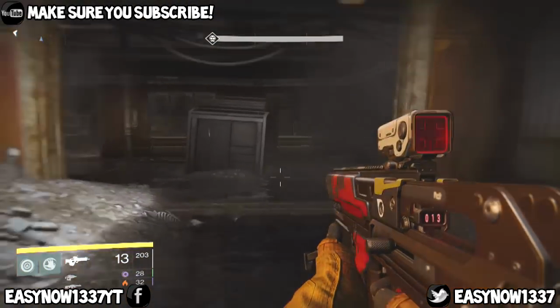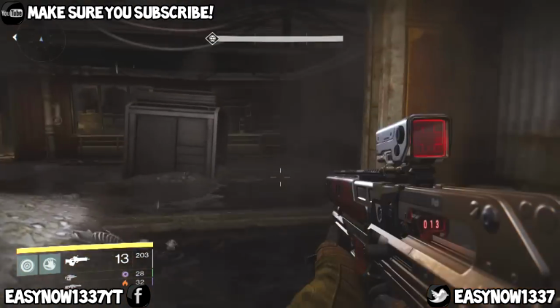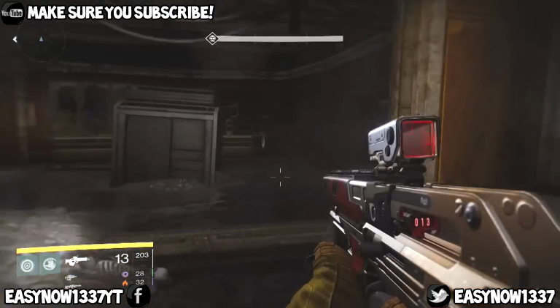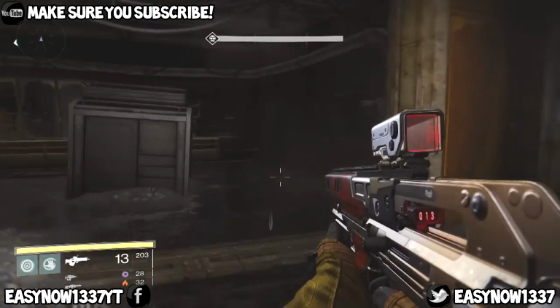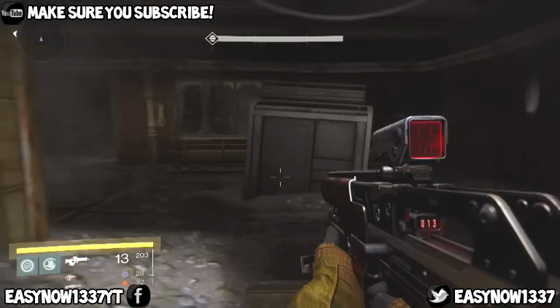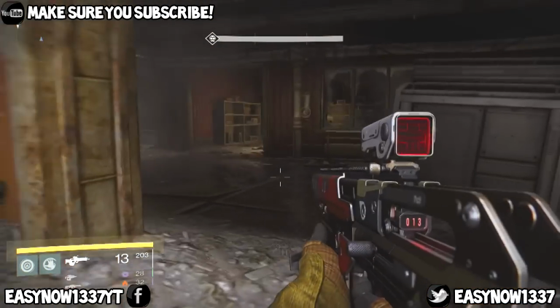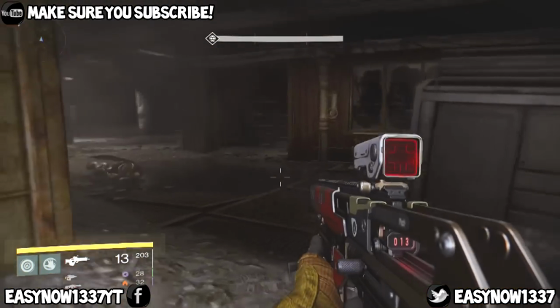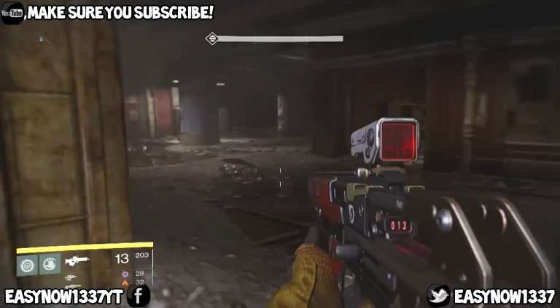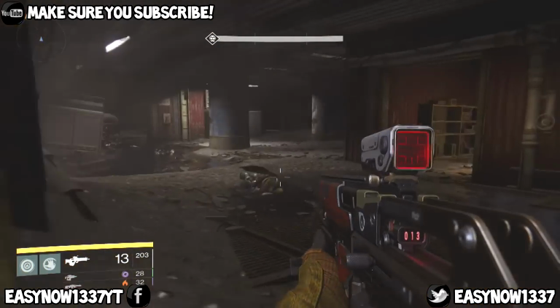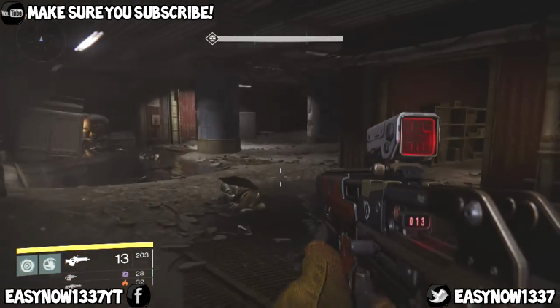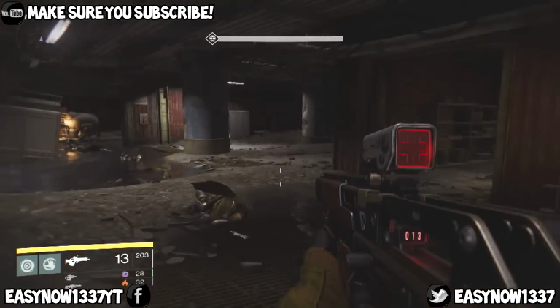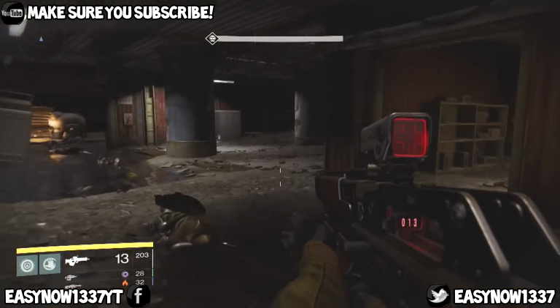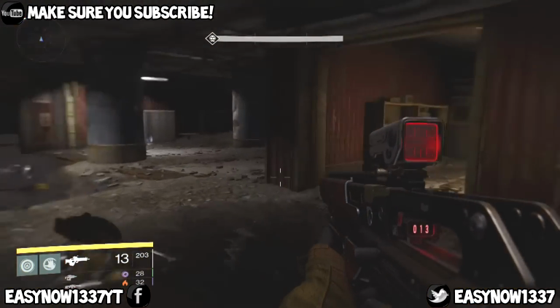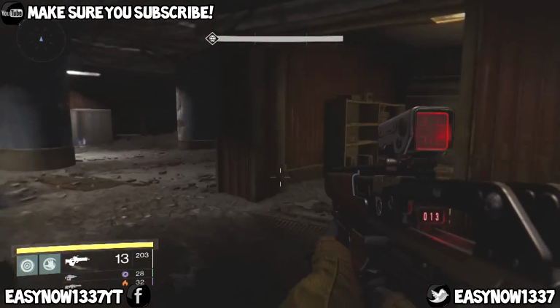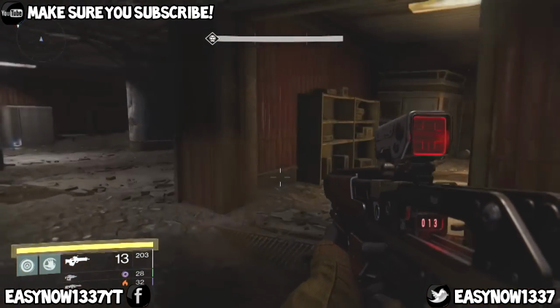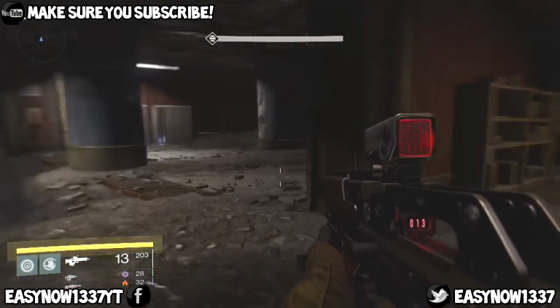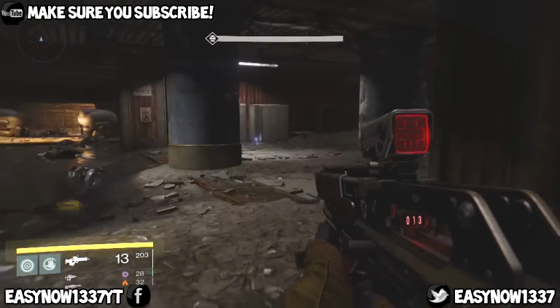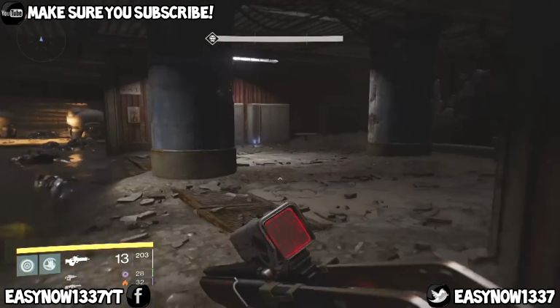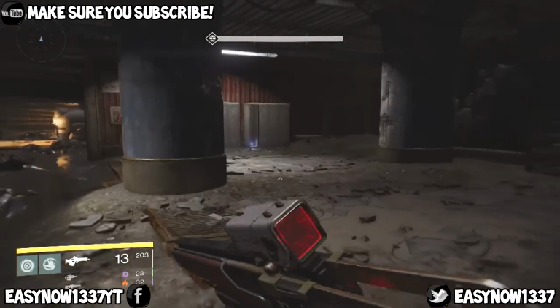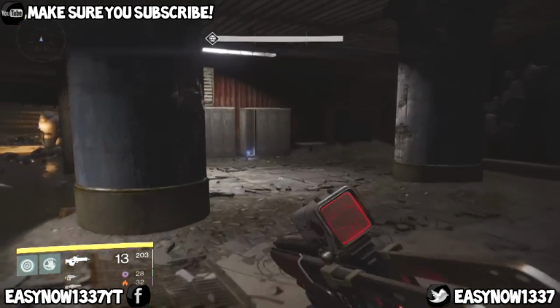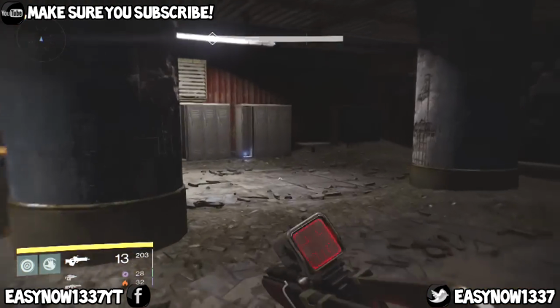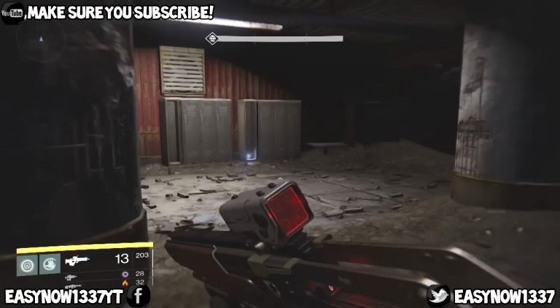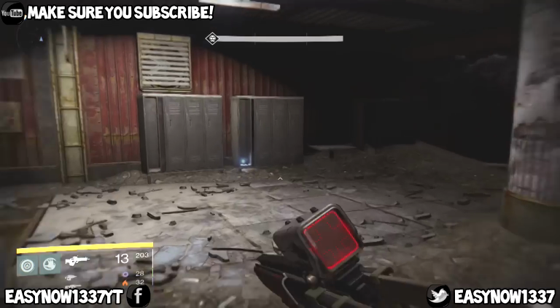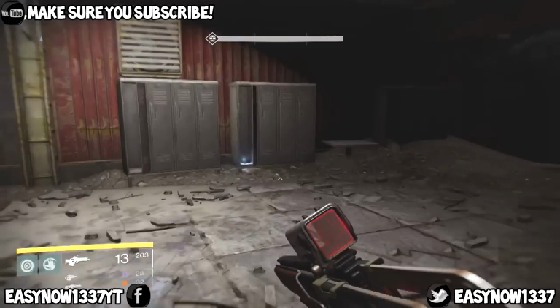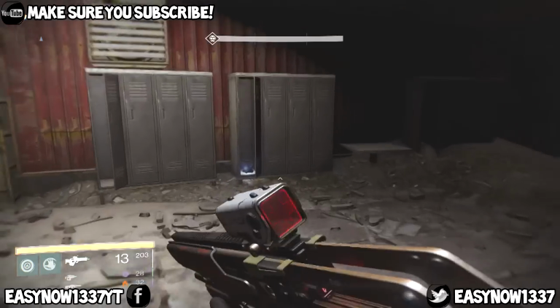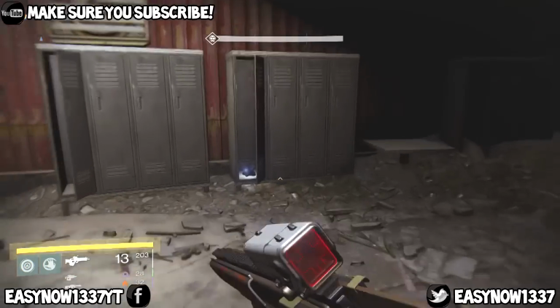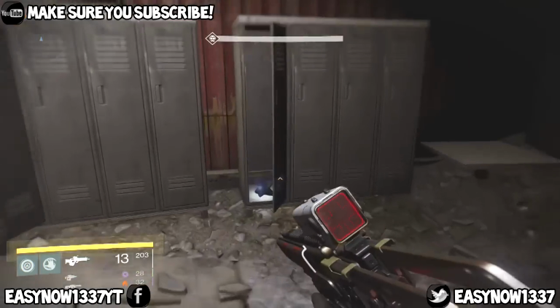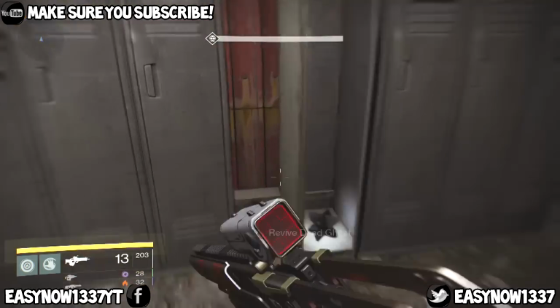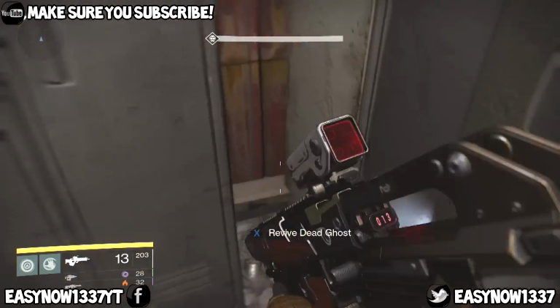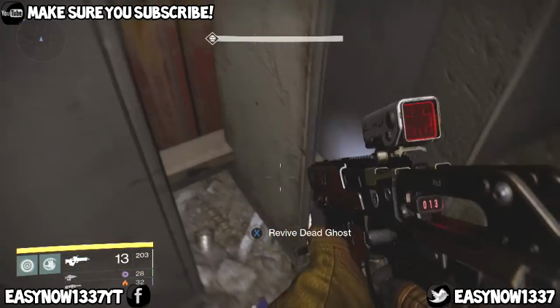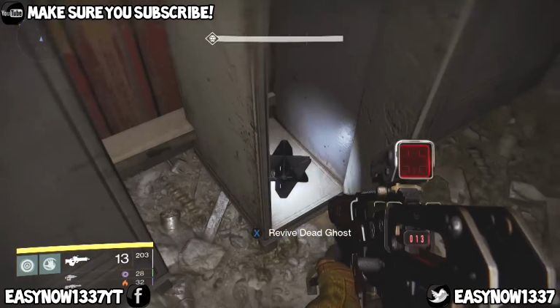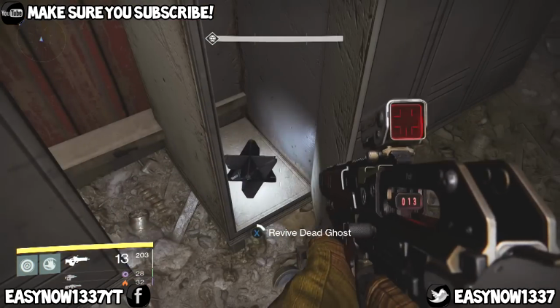The next one is in the Terrestrial Complex and the hint is 'open locker.' Pretty simple, and here it is.